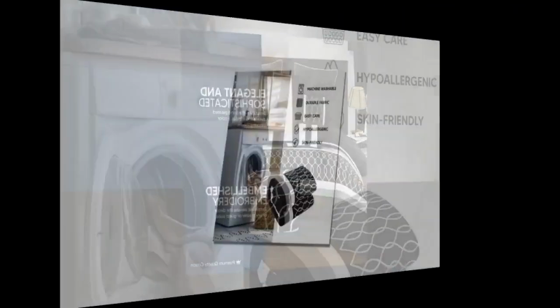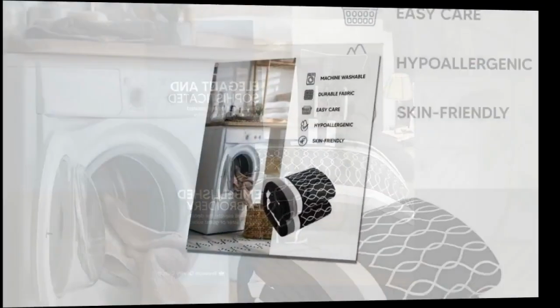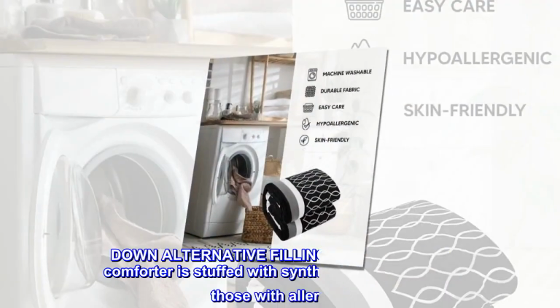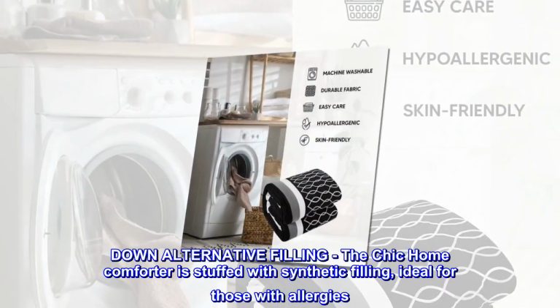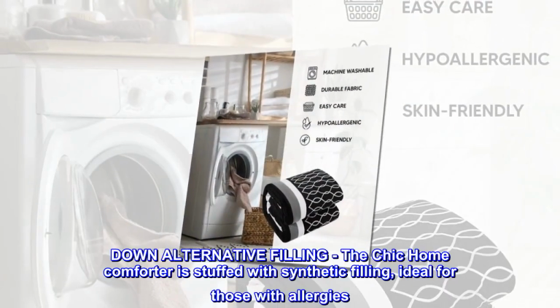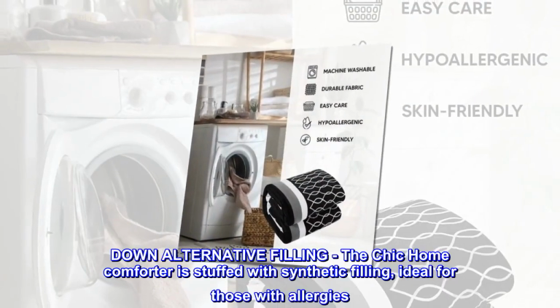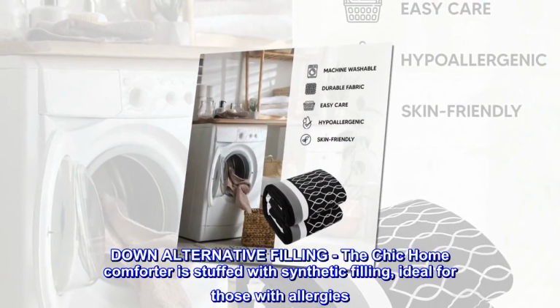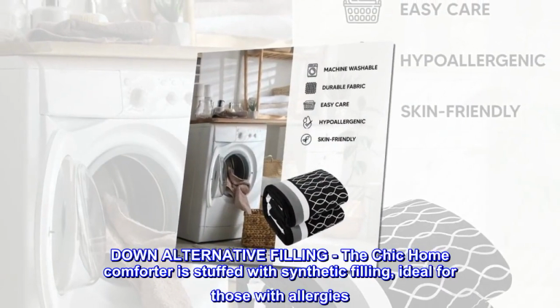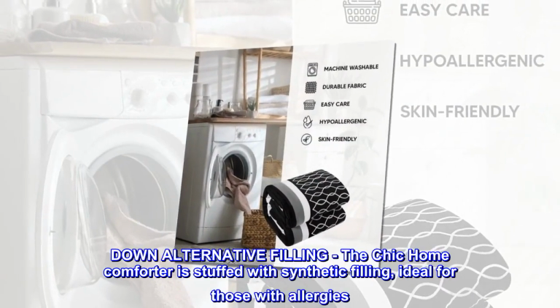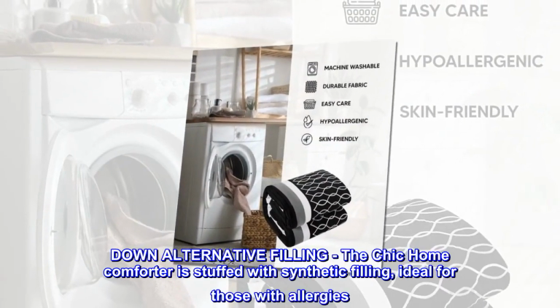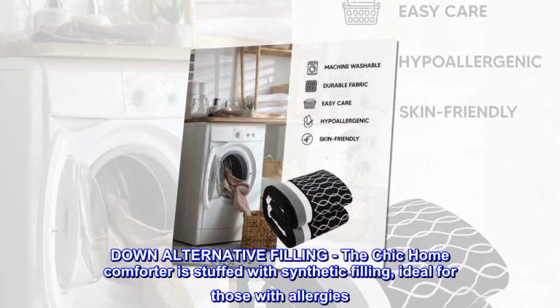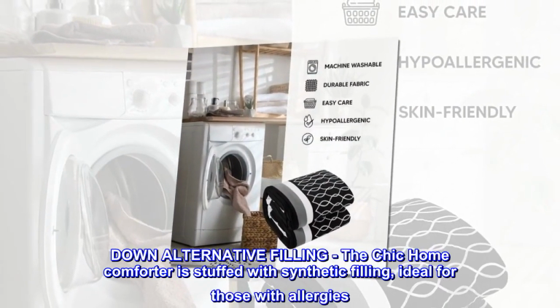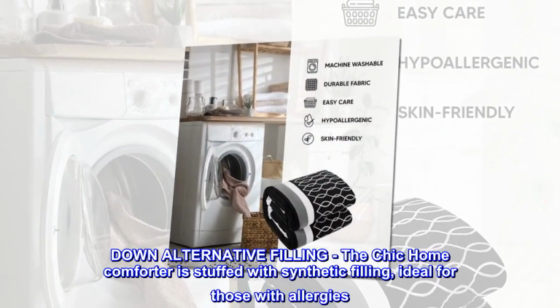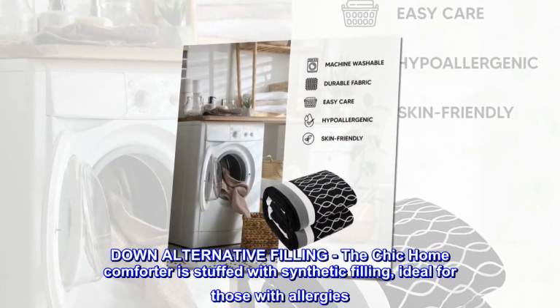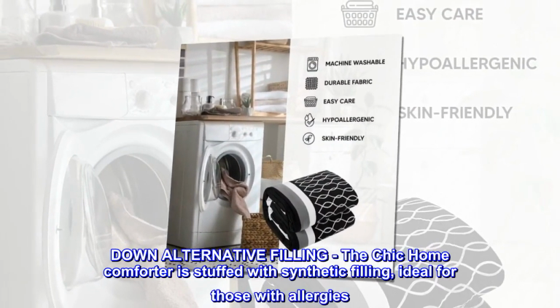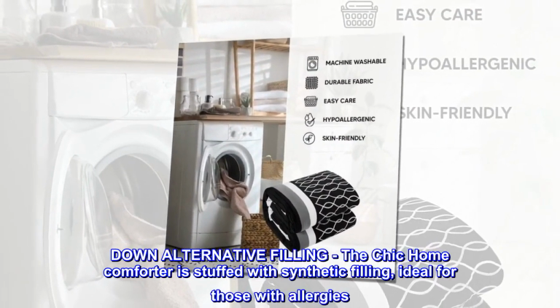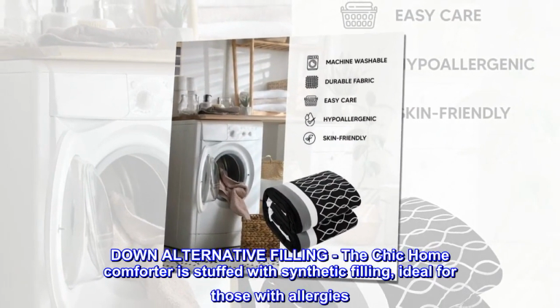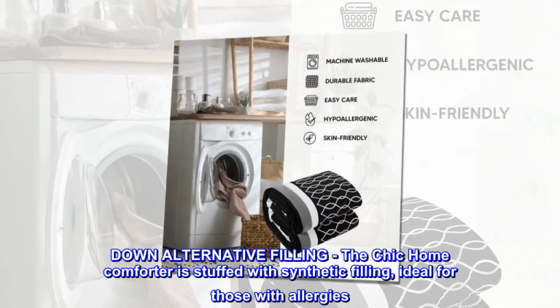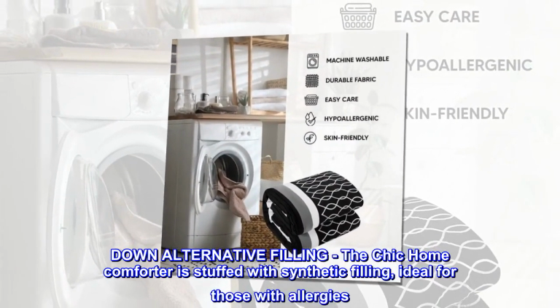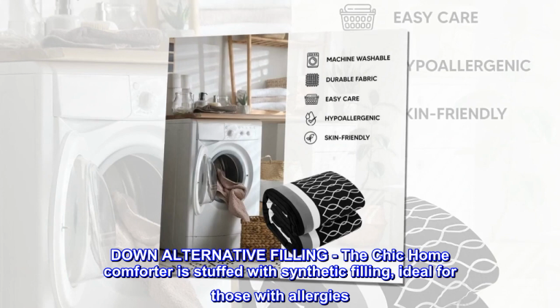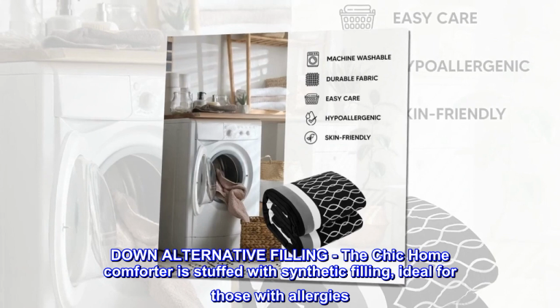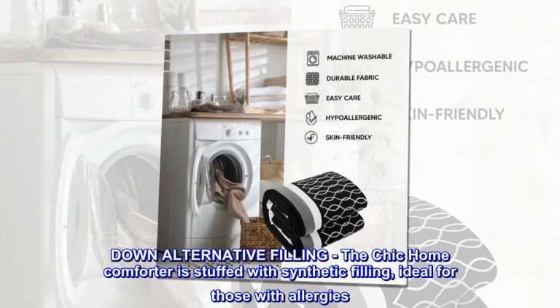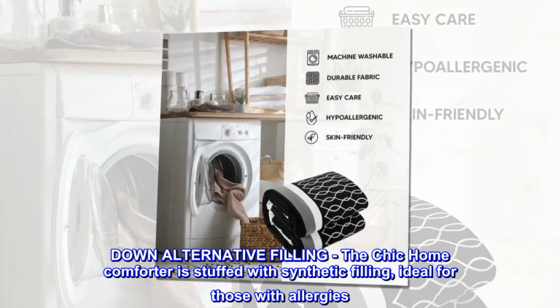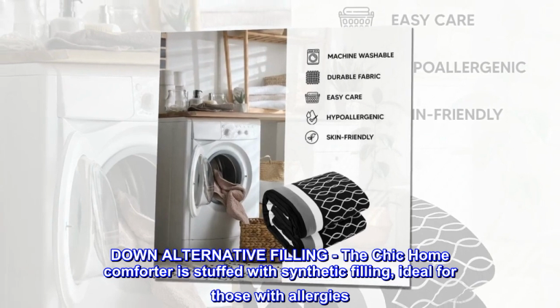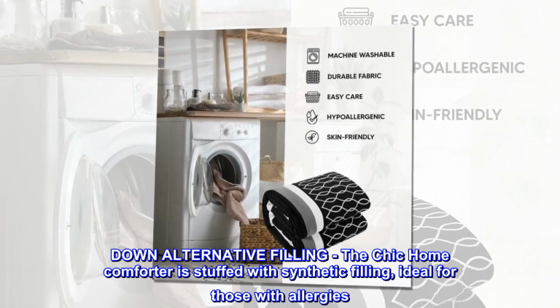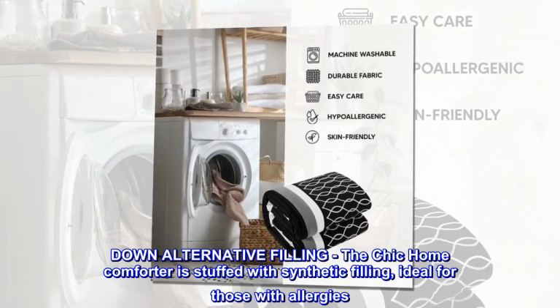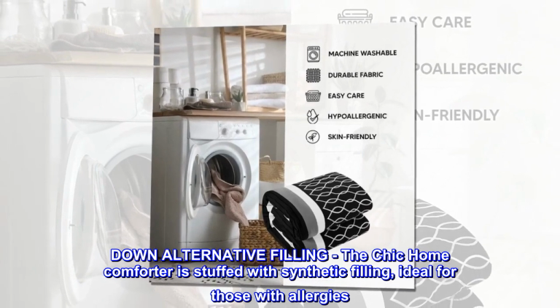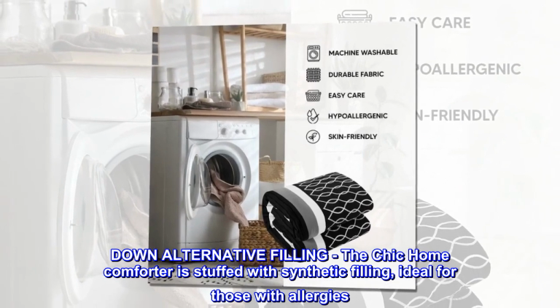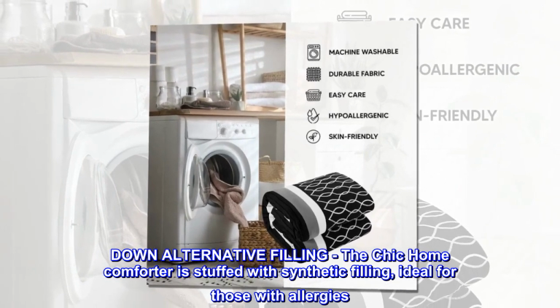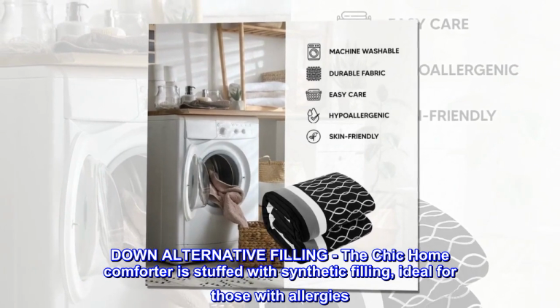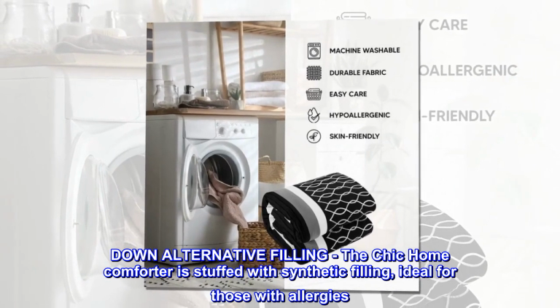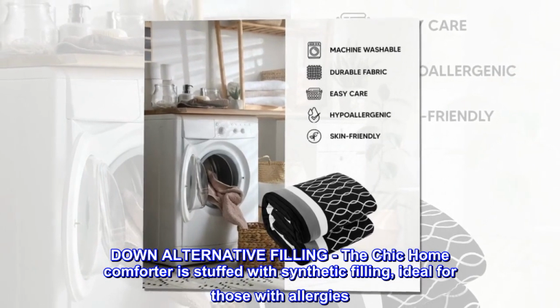Down alternative filling. The Chic Home comforter is stuffed with synthetic filling, ideal for those with allergies.